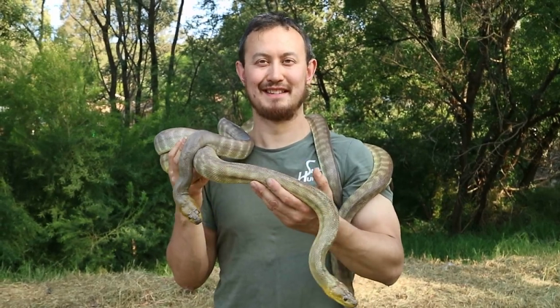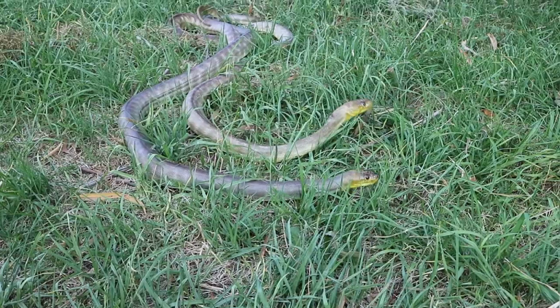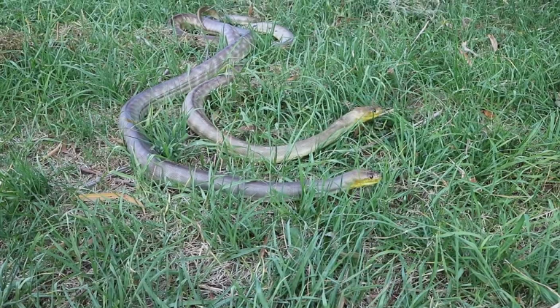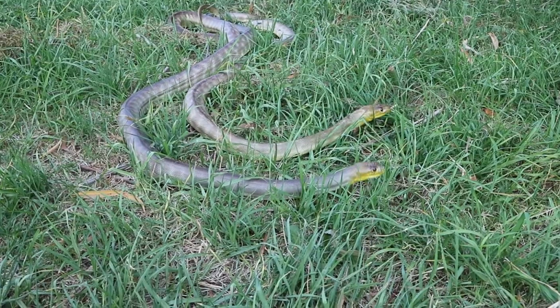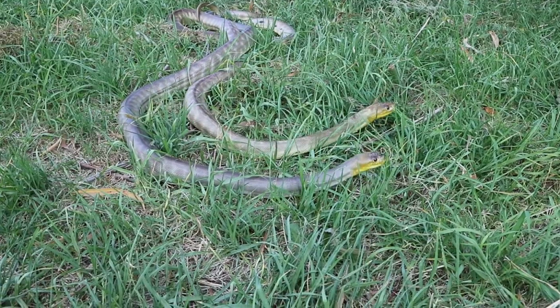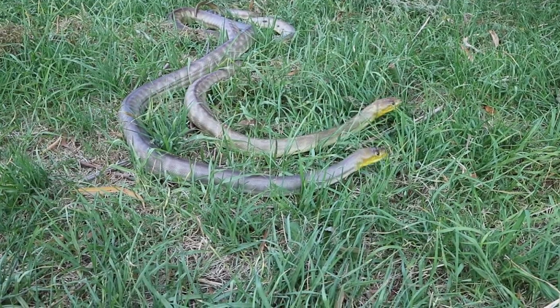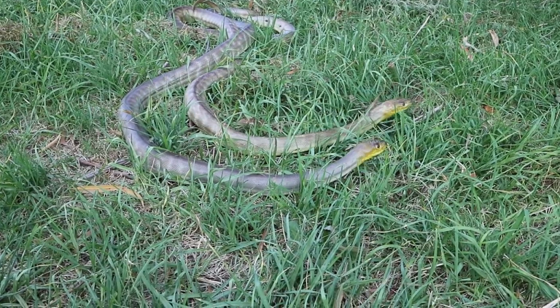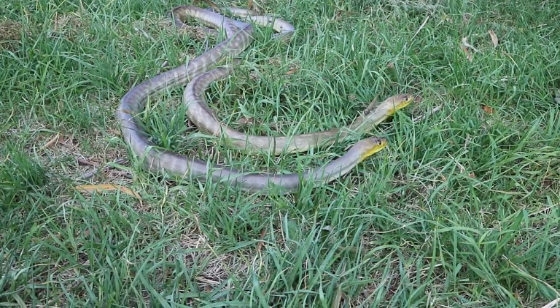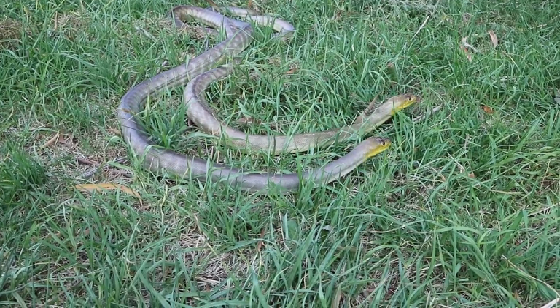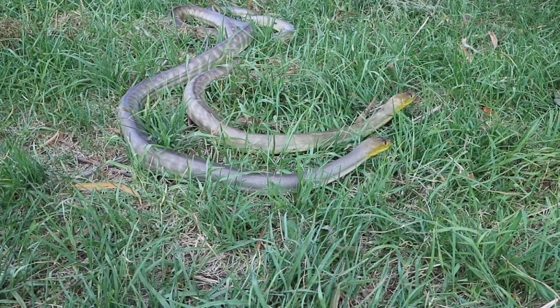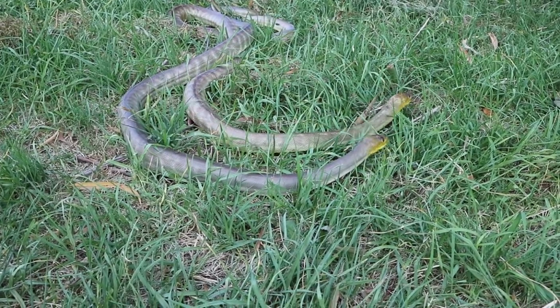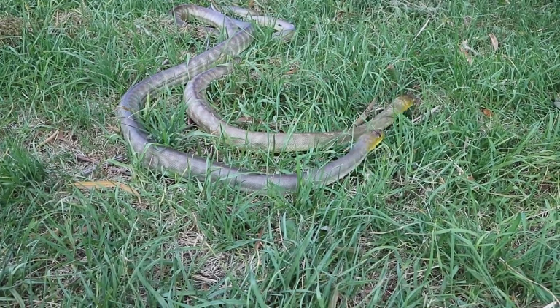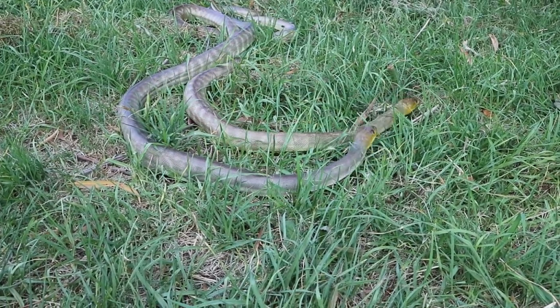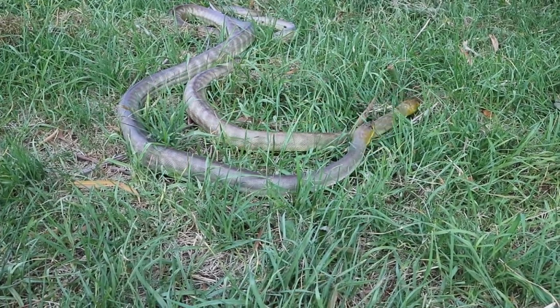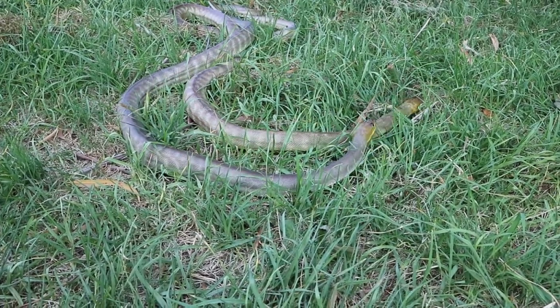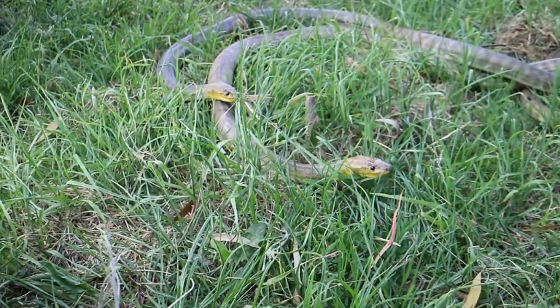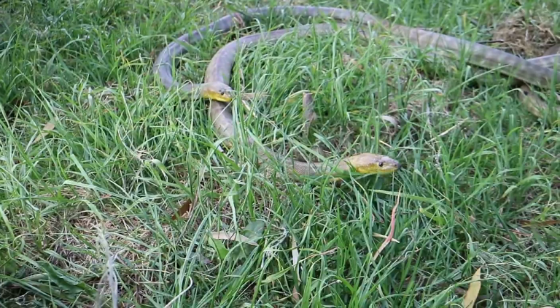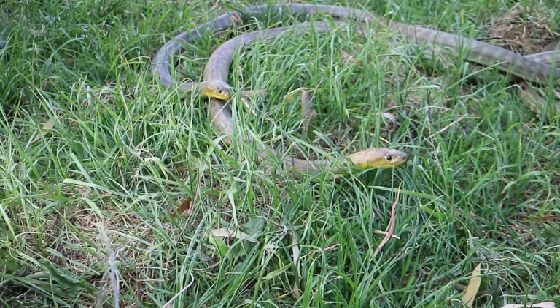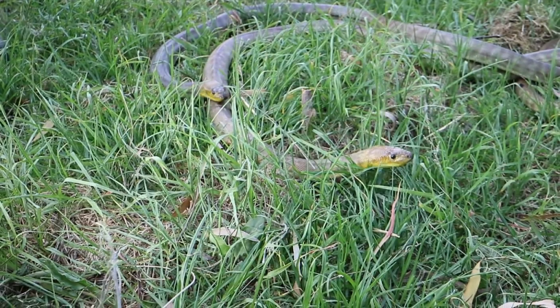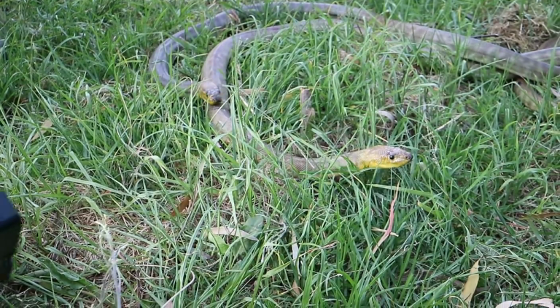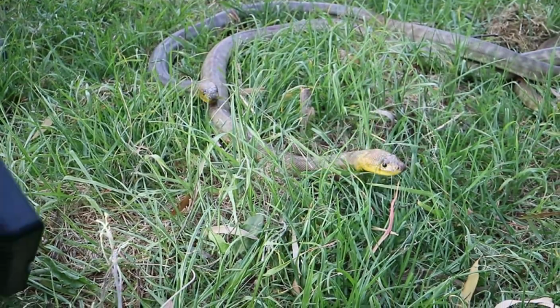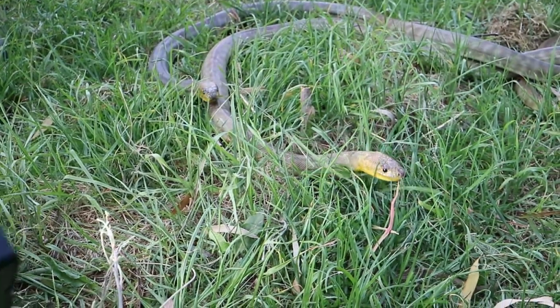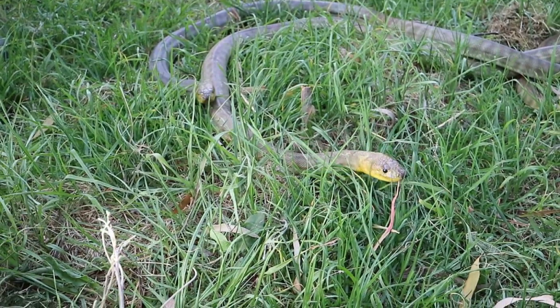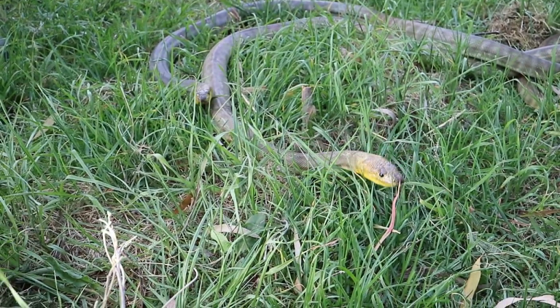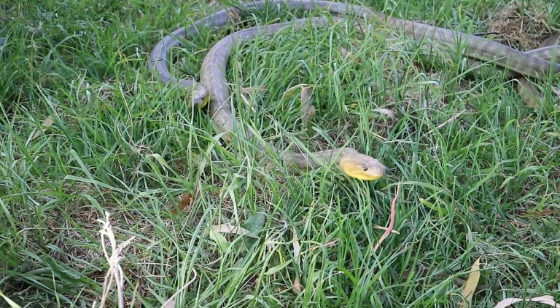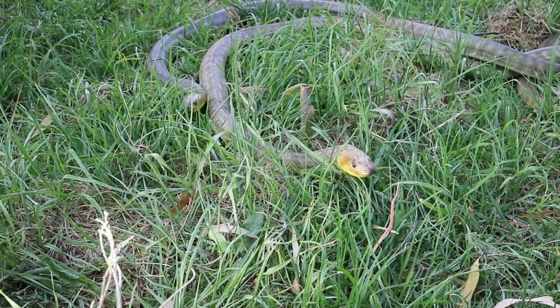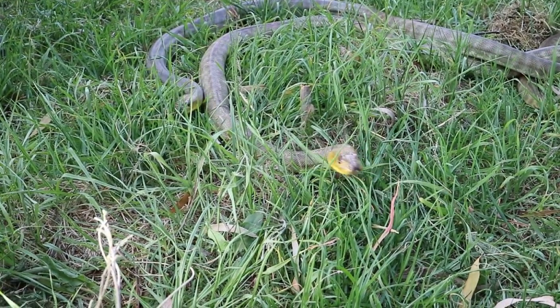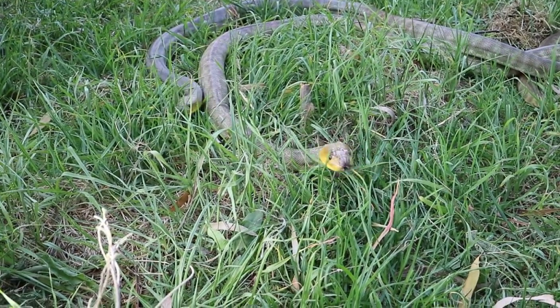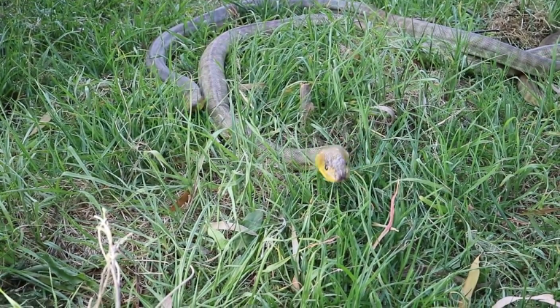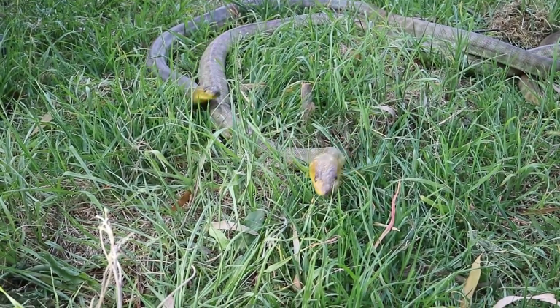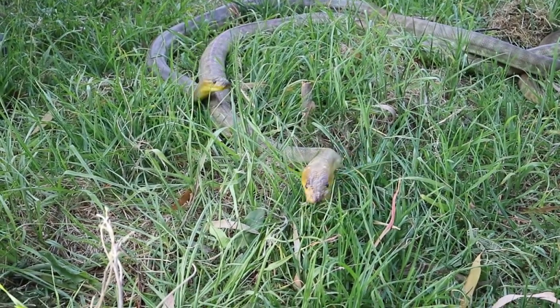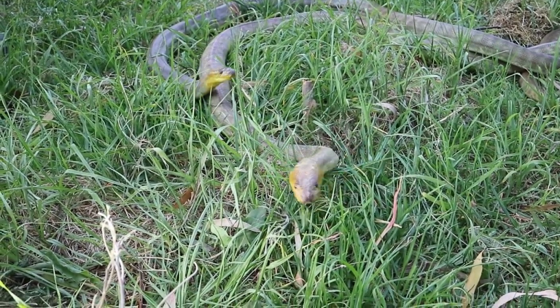The Woma Python is largely nocturnal. By day the snake may be found sheltering under hollow logs or under leaf debris.